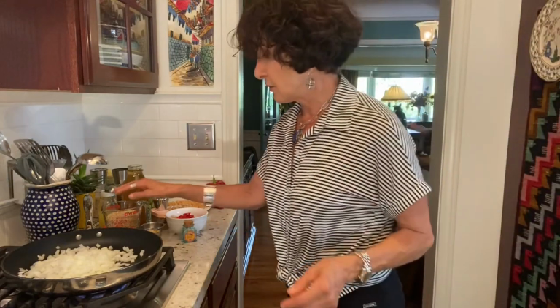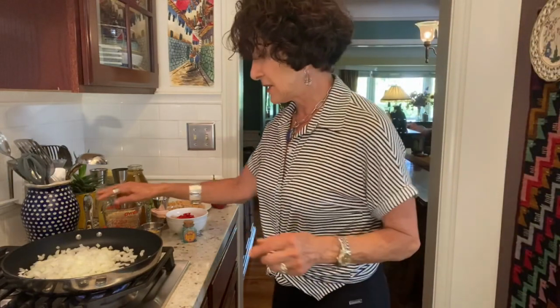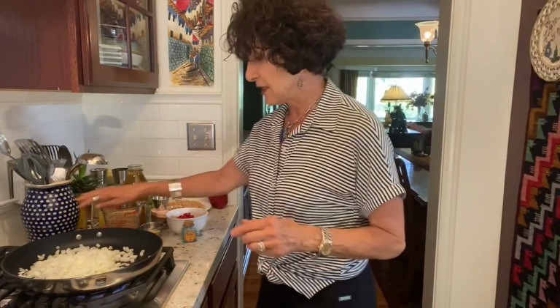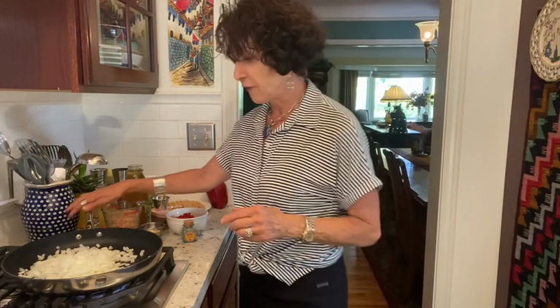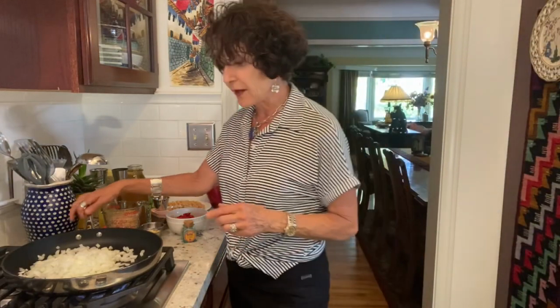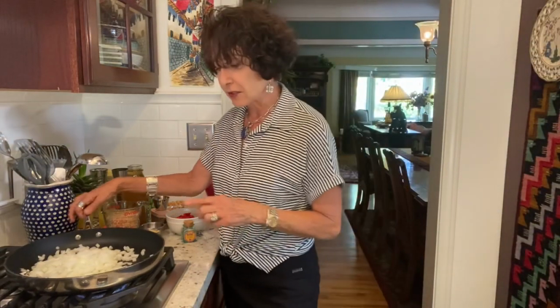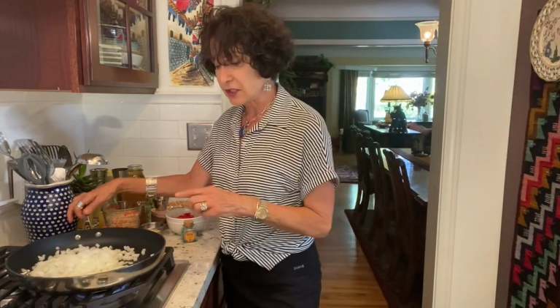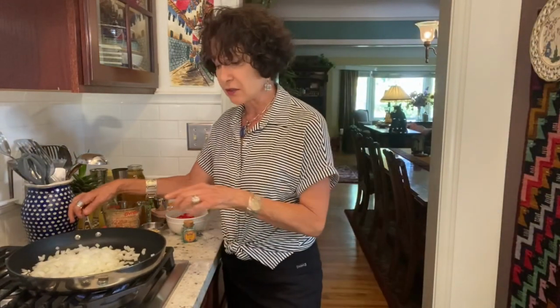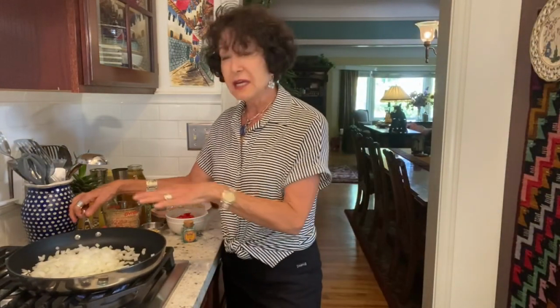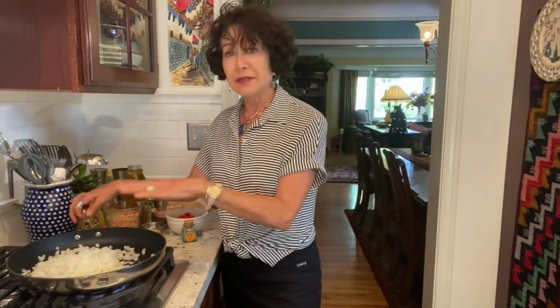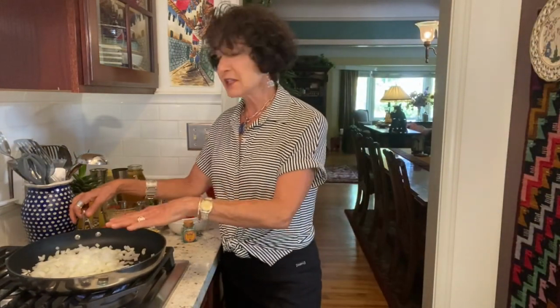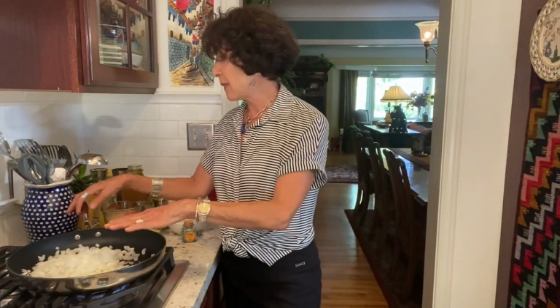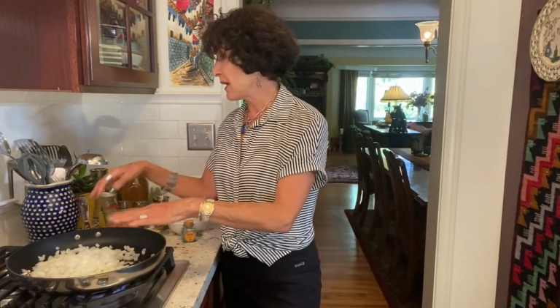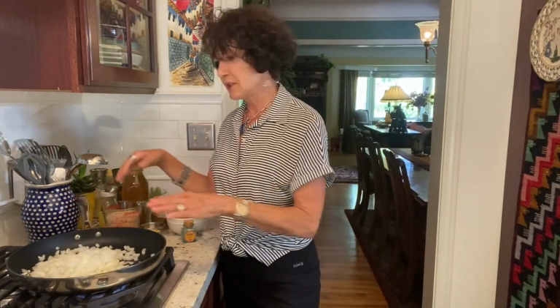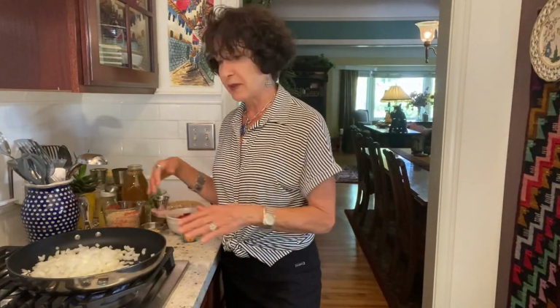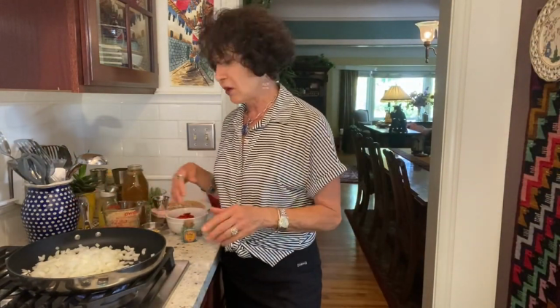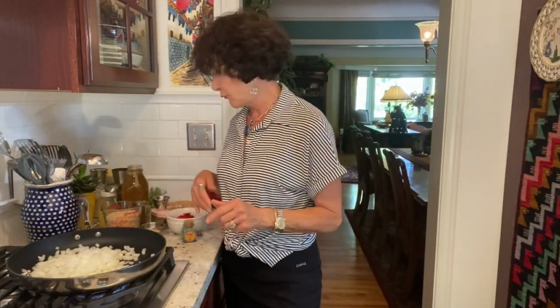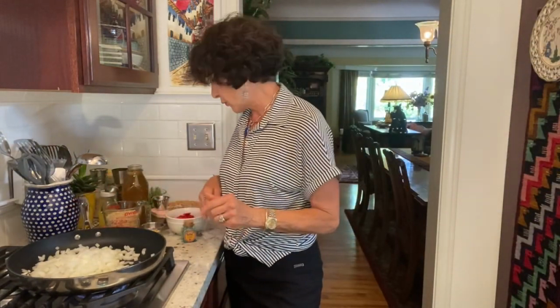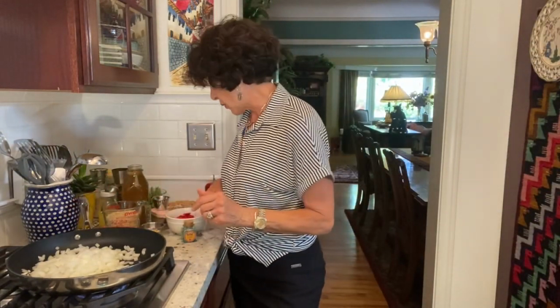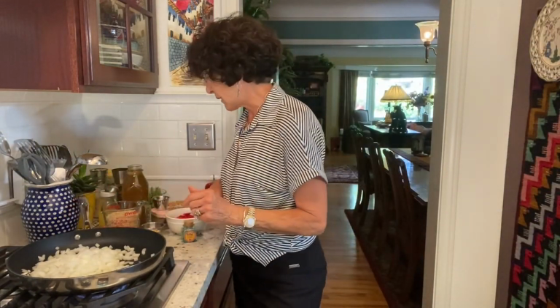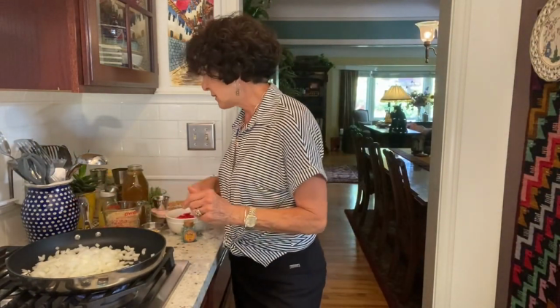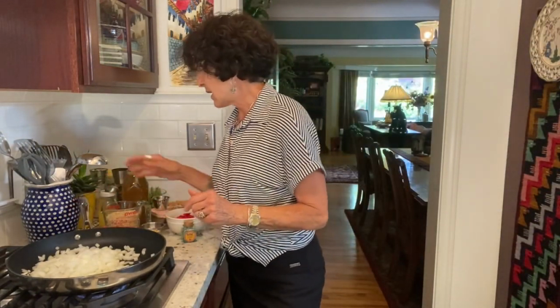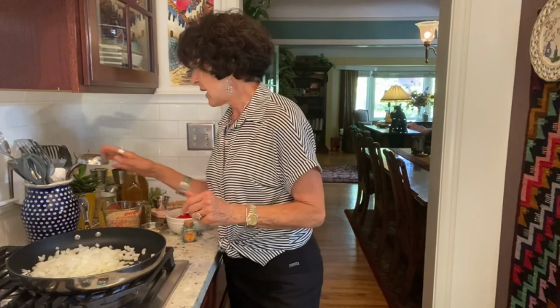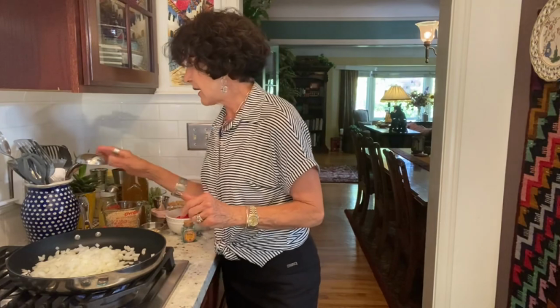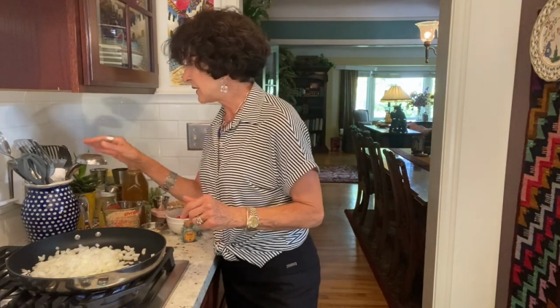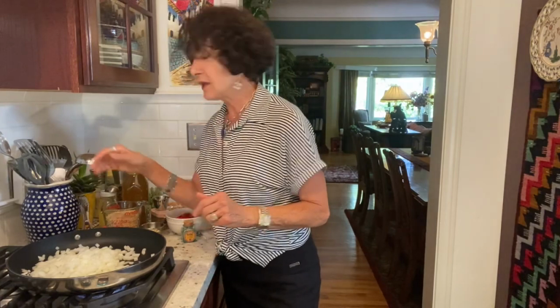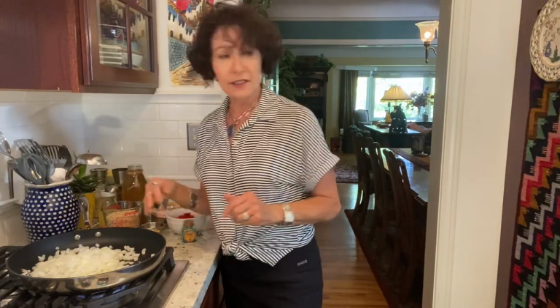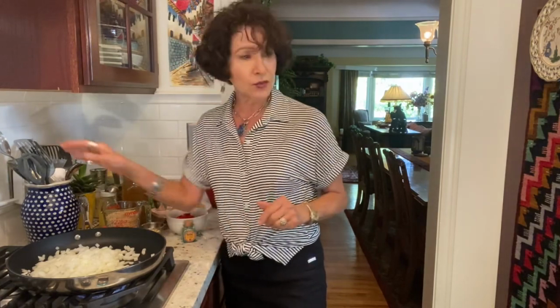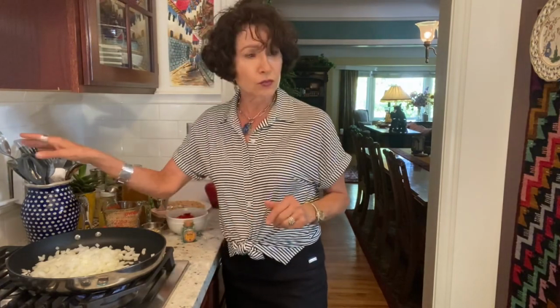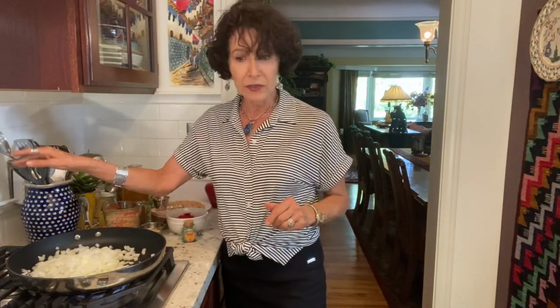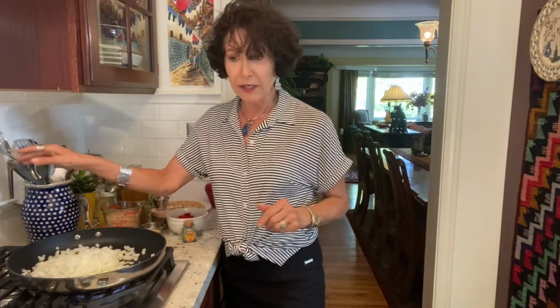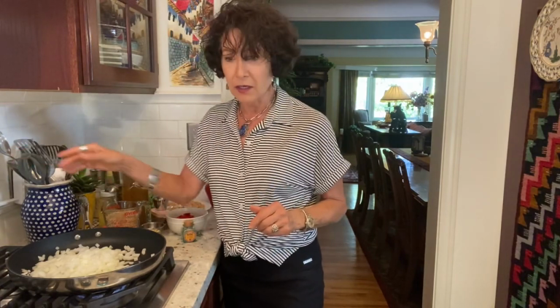You couldn't see the fire under here, but this pan has been on for a while and it is really hot.